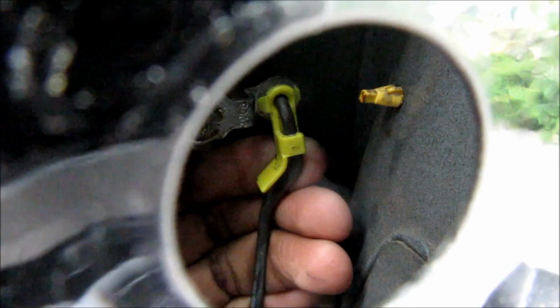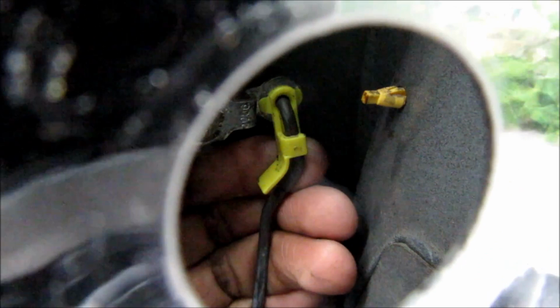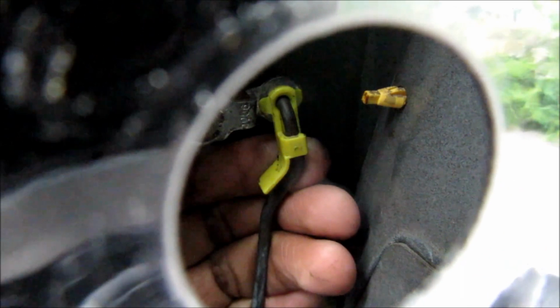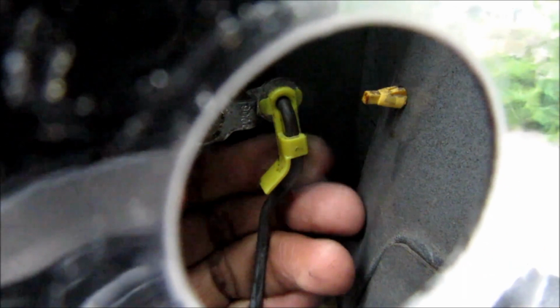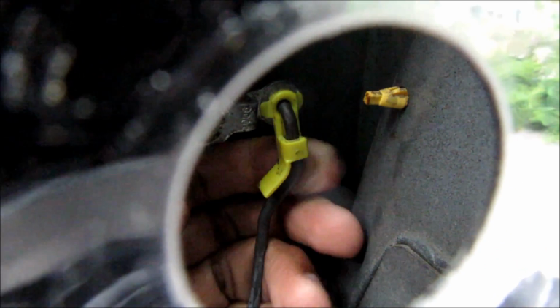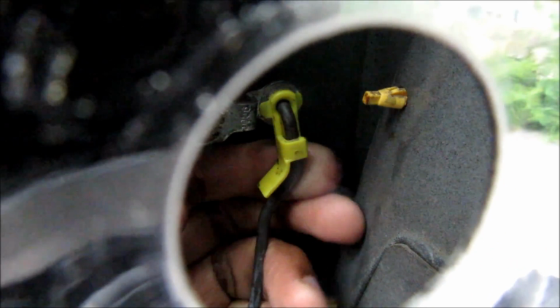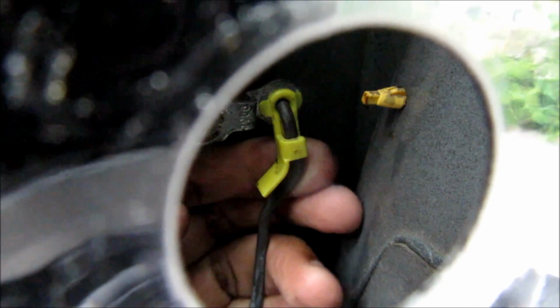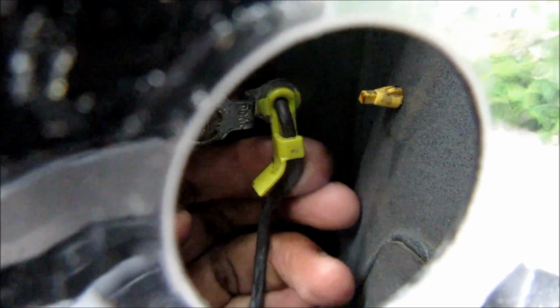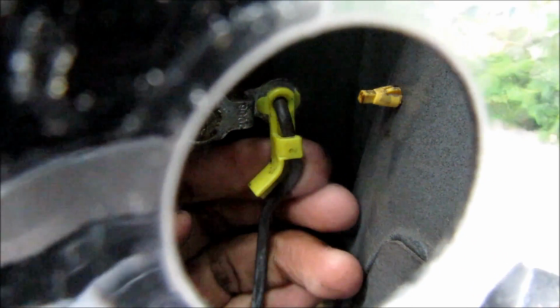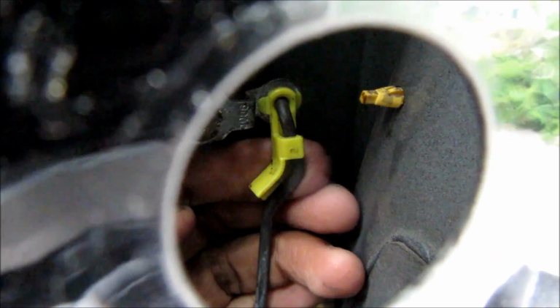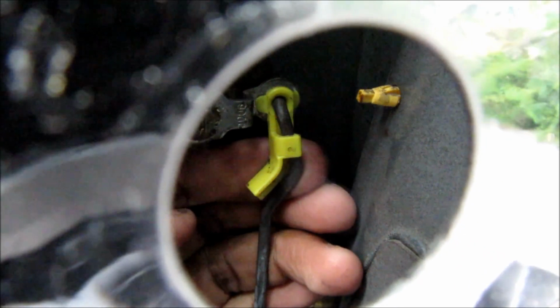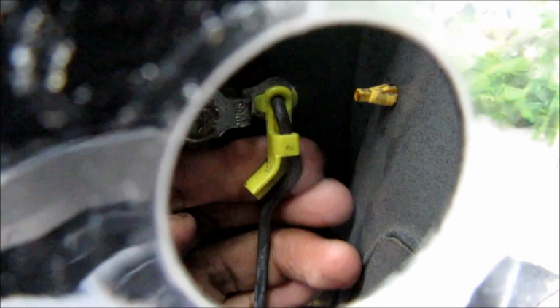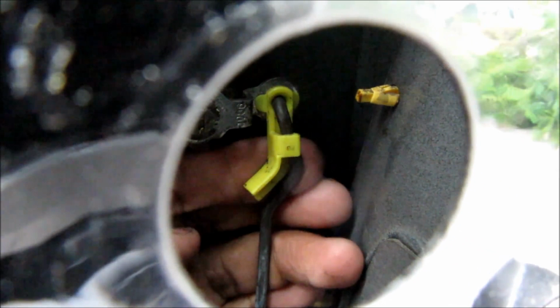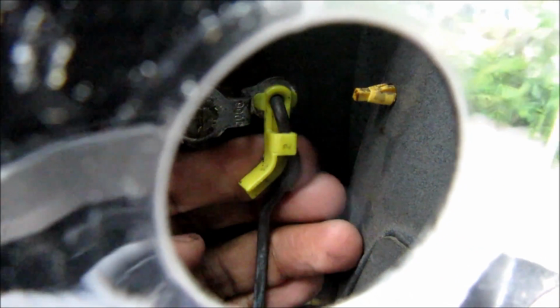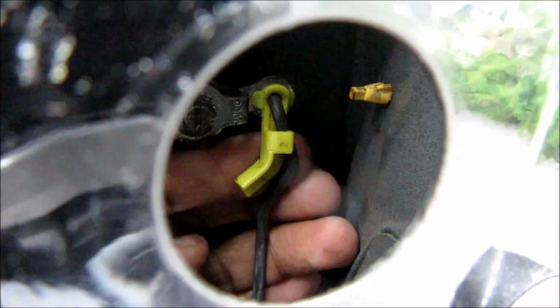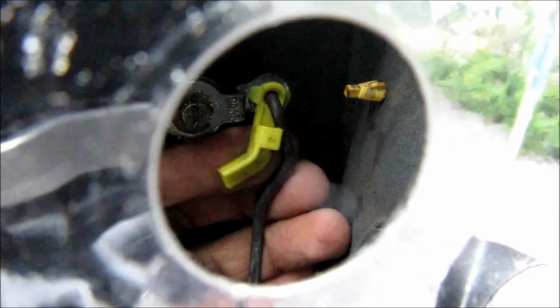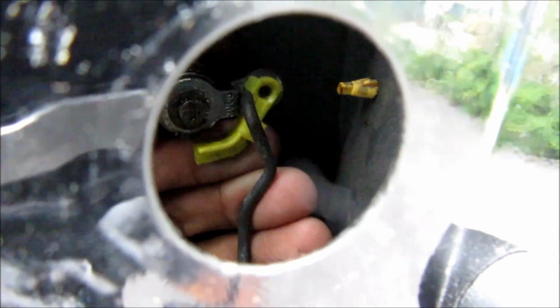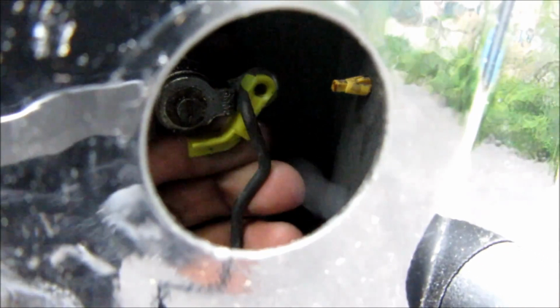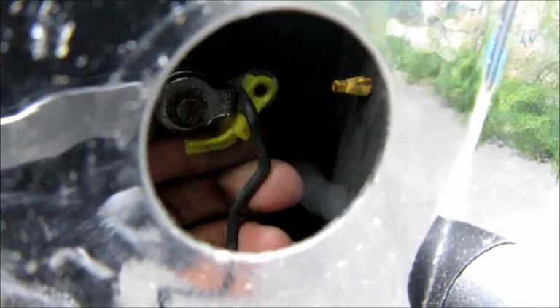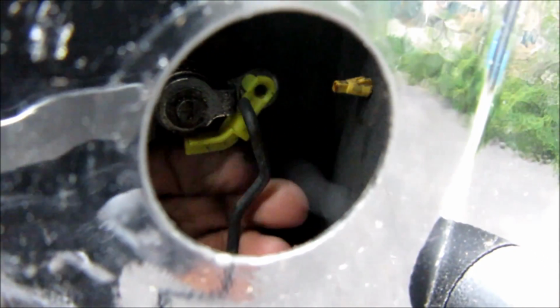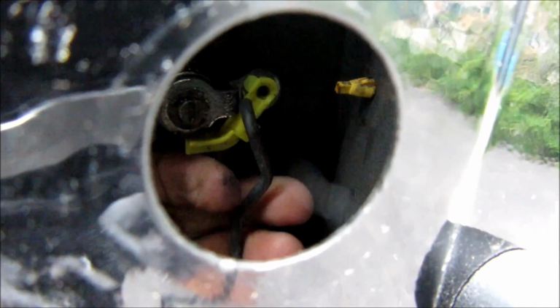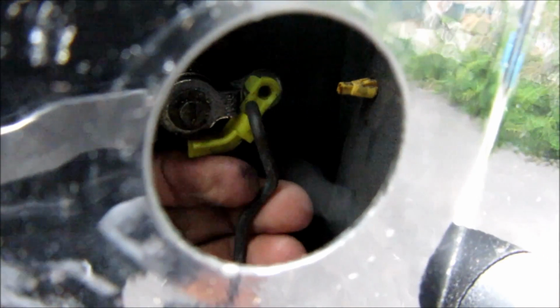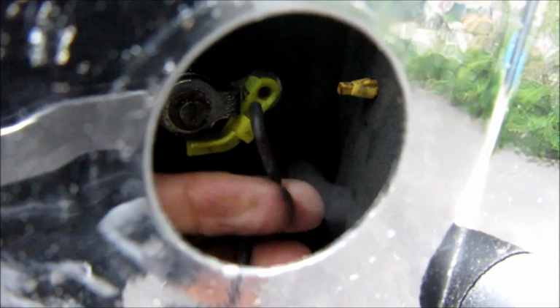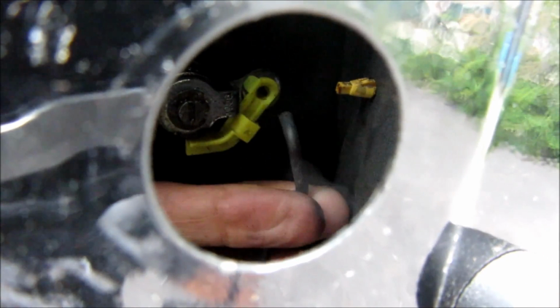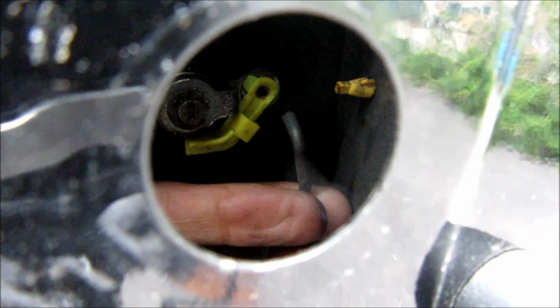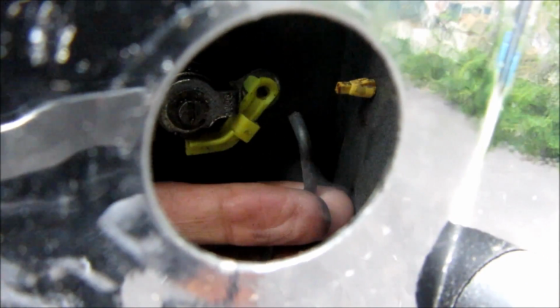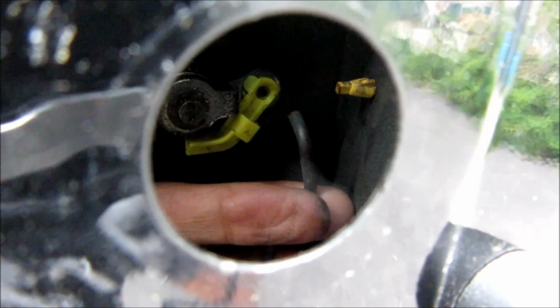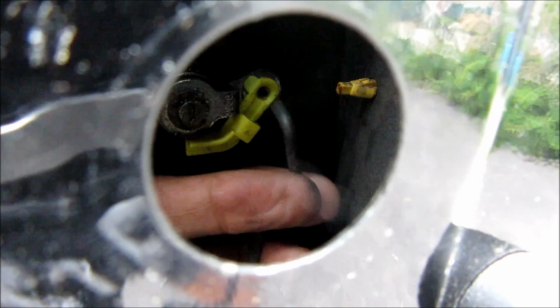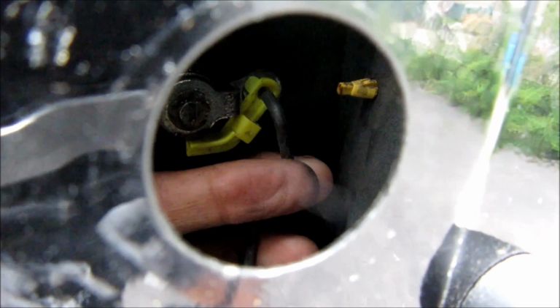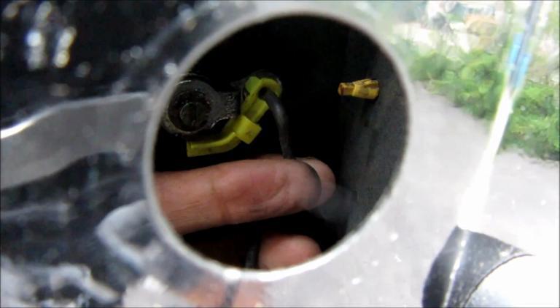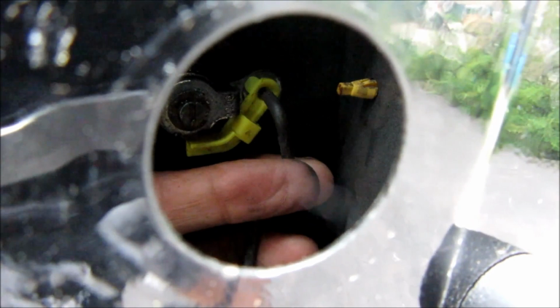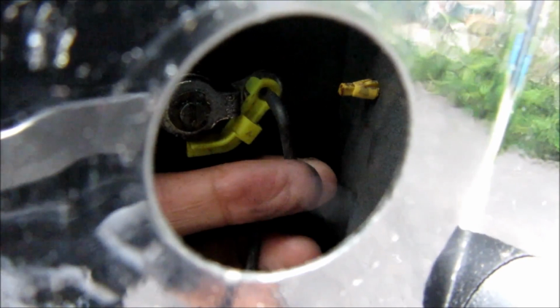So here we've got the lock rod. To remove it we're just going to pull this white clip back and then the rod will pop out of the door handle.